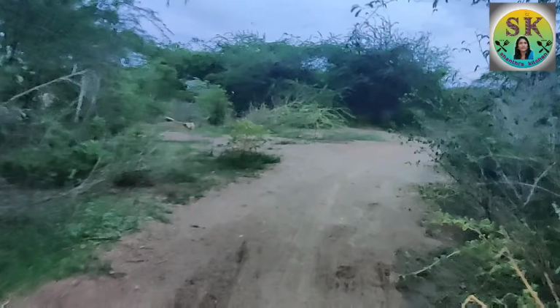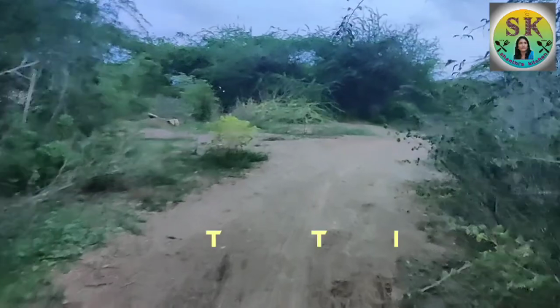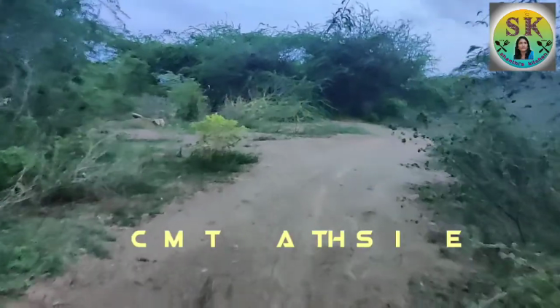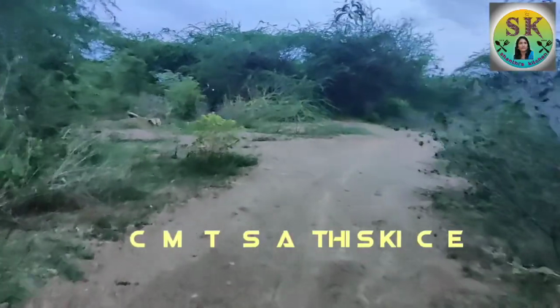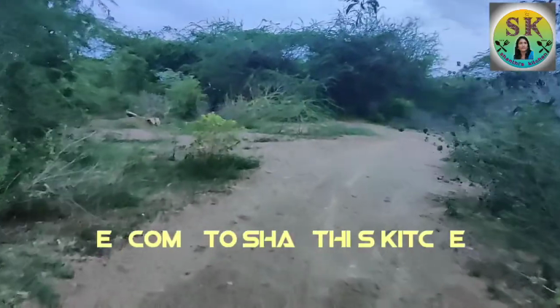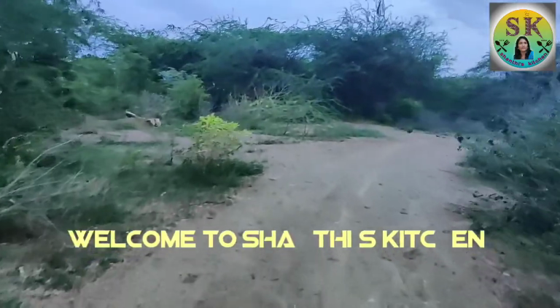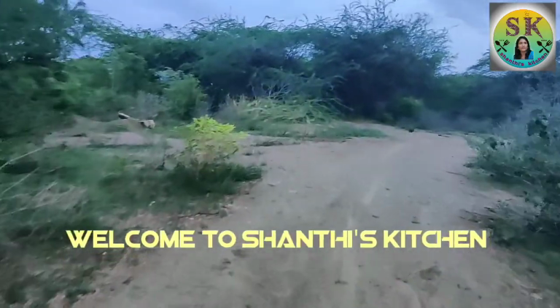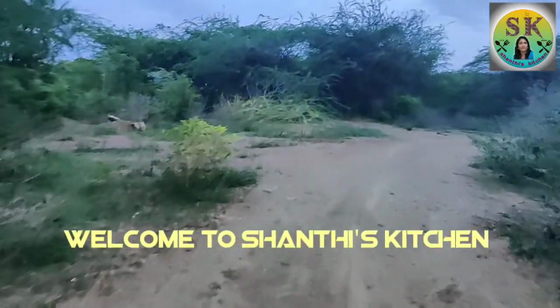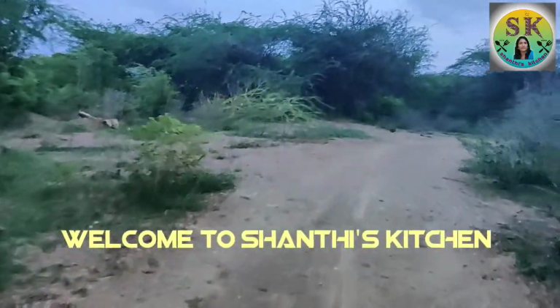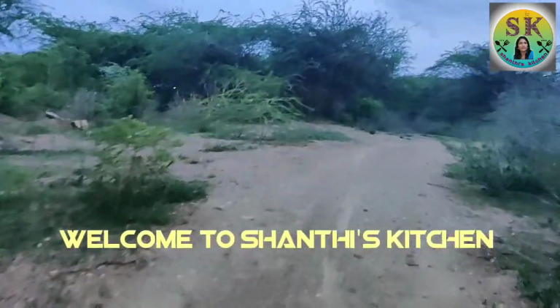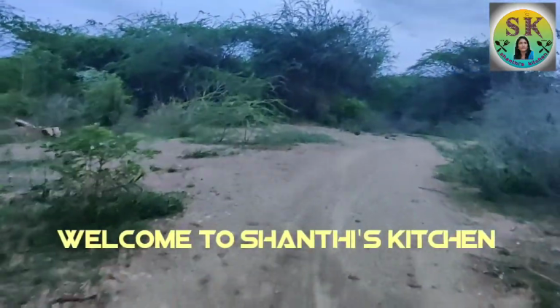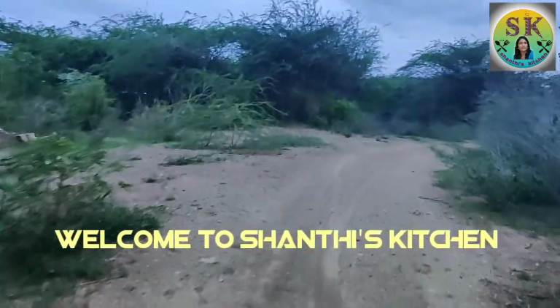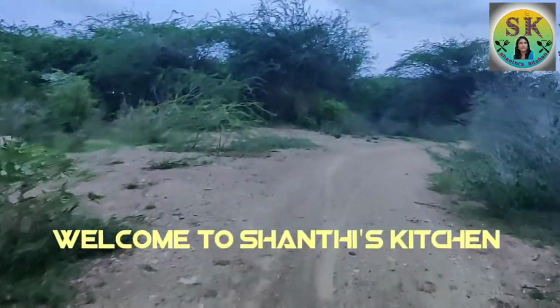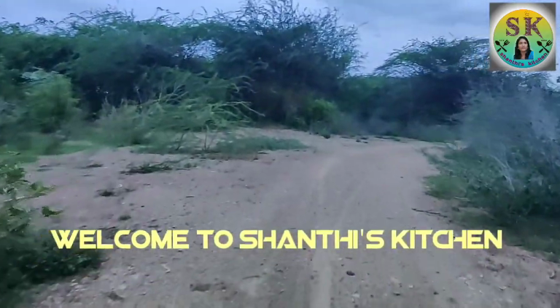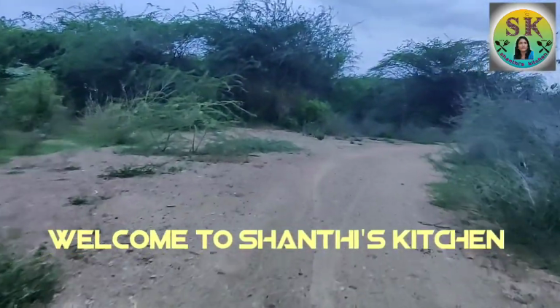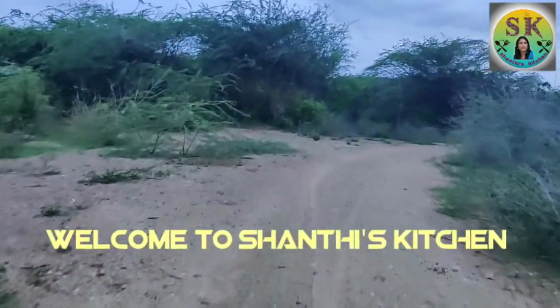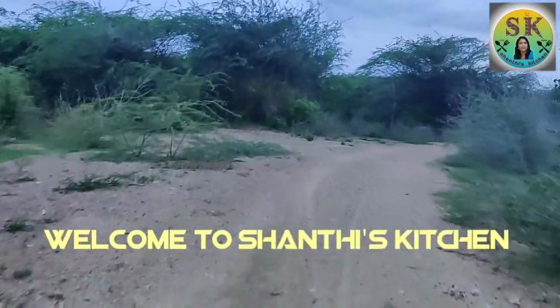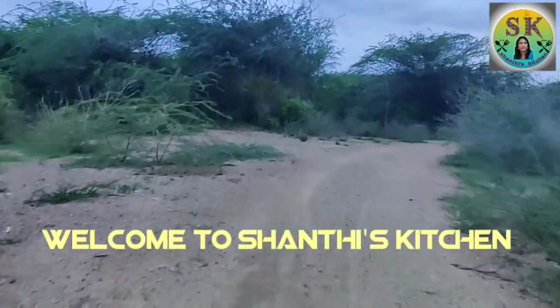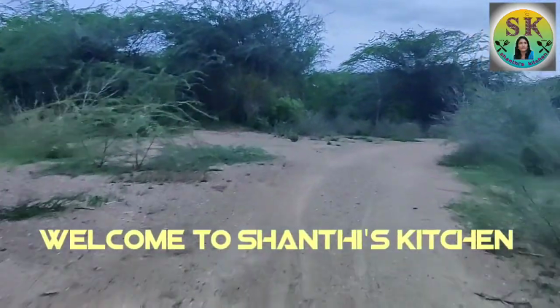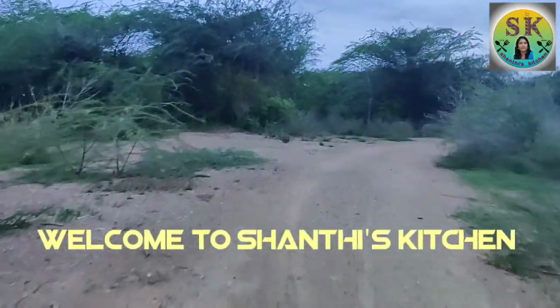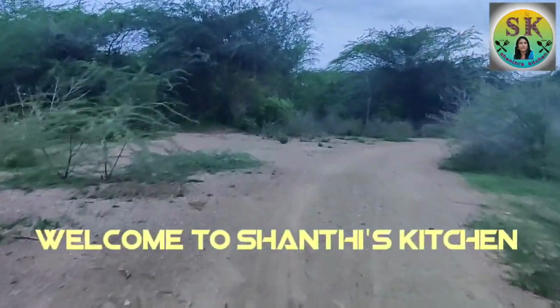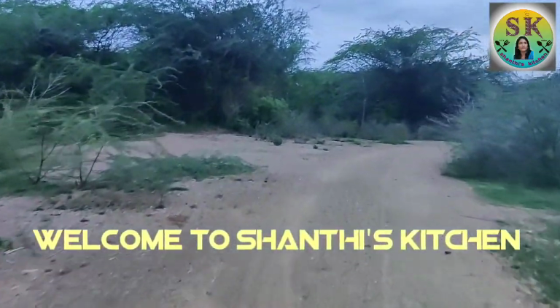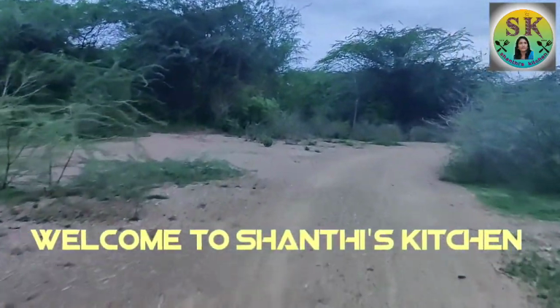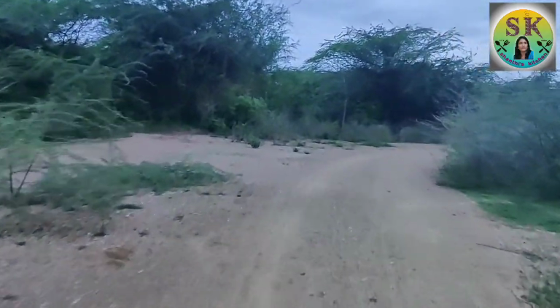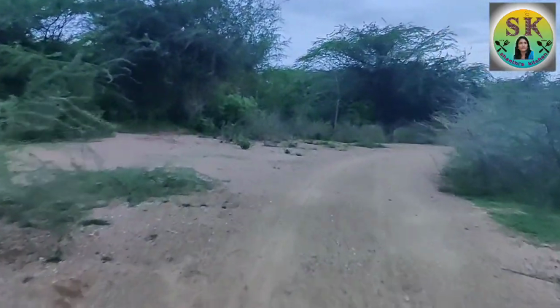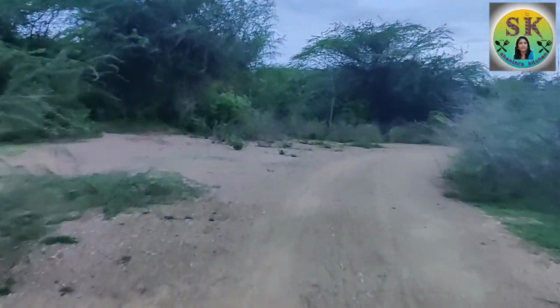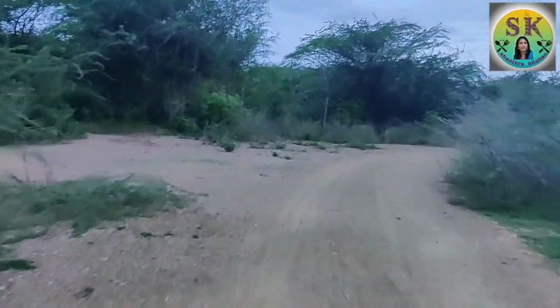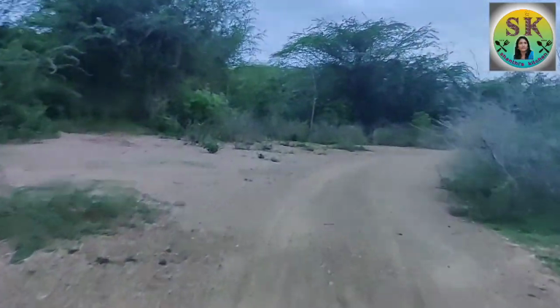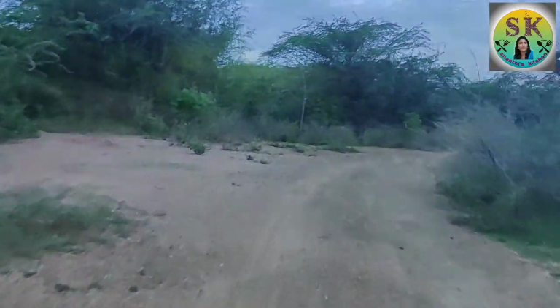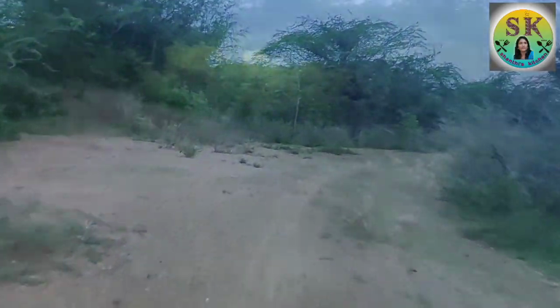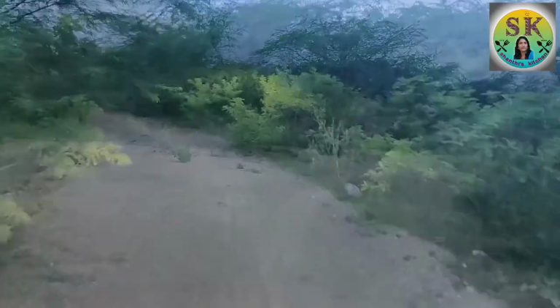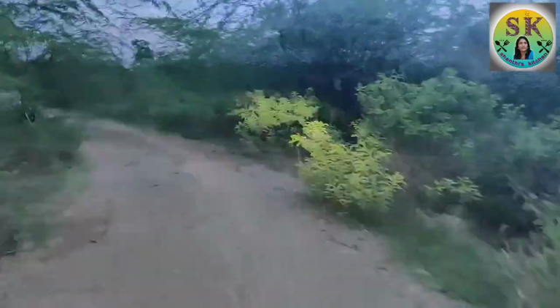Hi, hello friends. Welcome to Sondhi's Kitchen. Today's recipe is Tandoori Chicken.